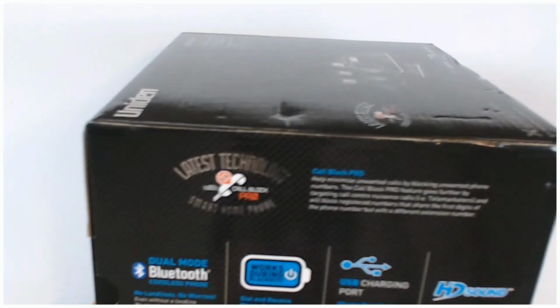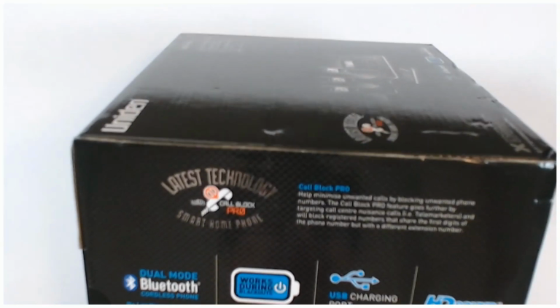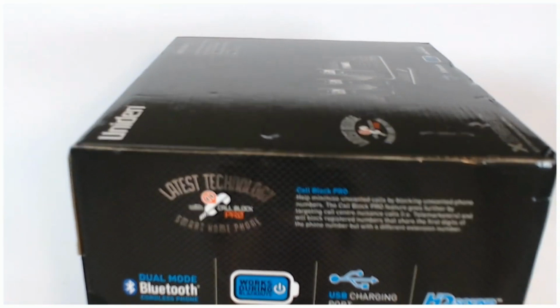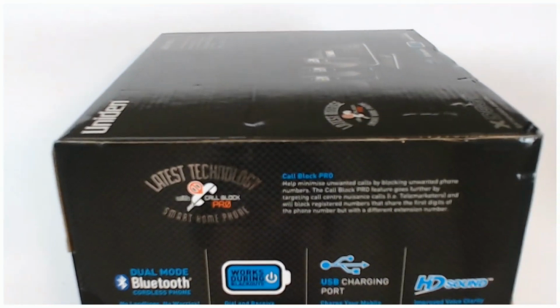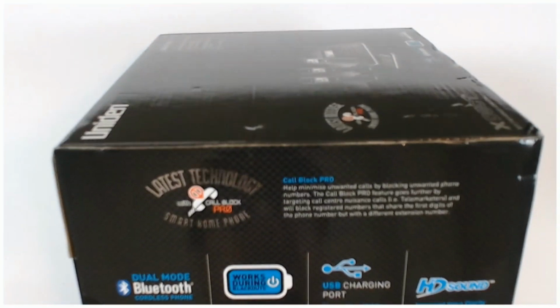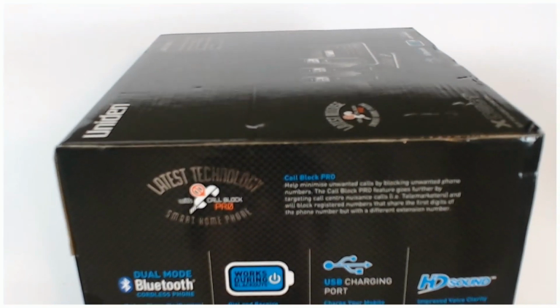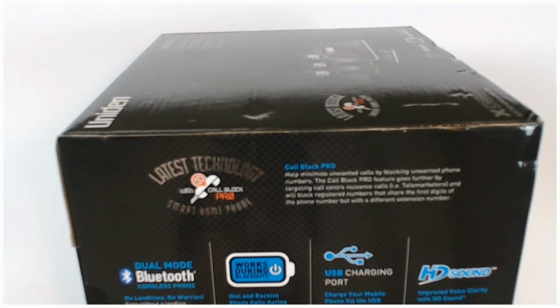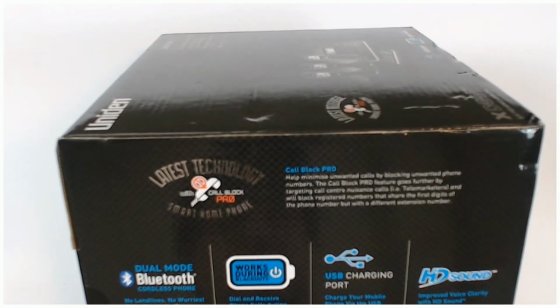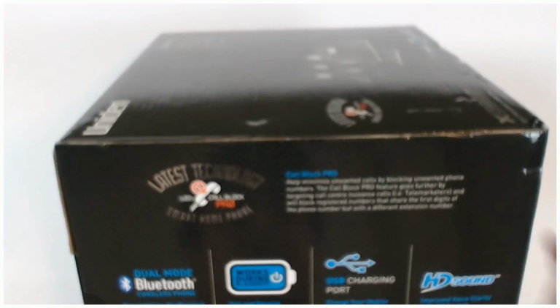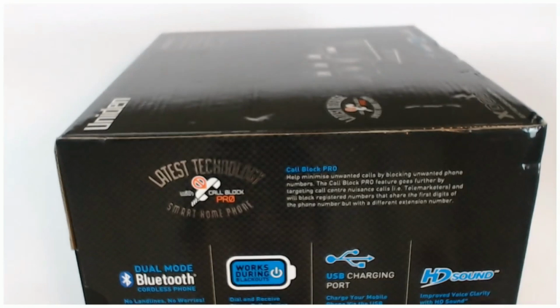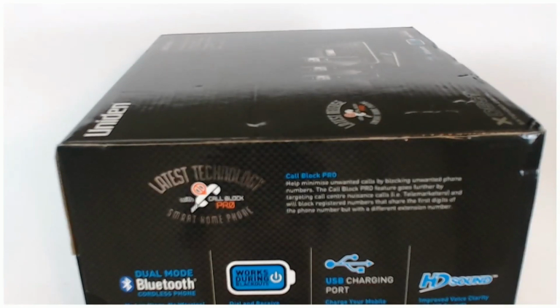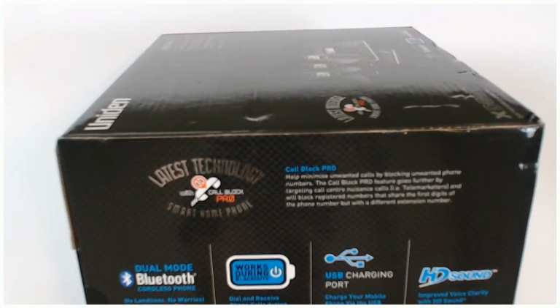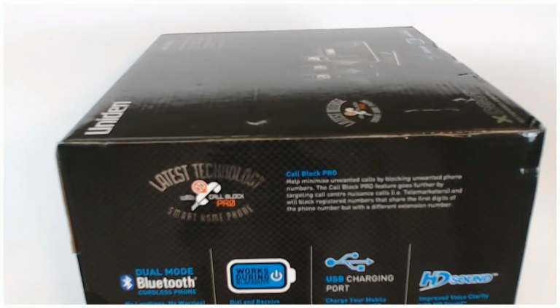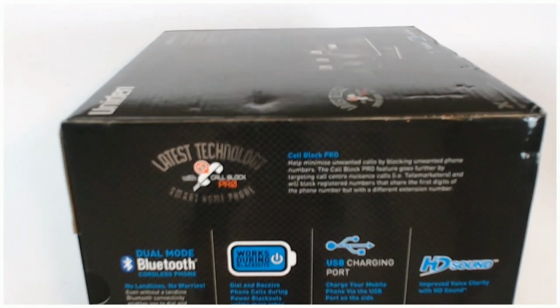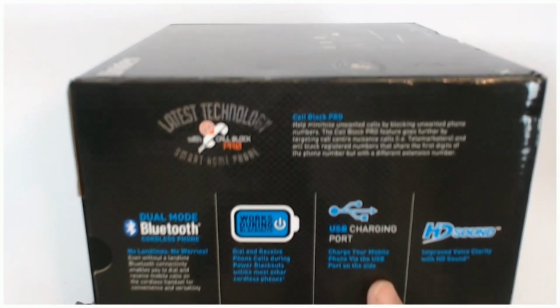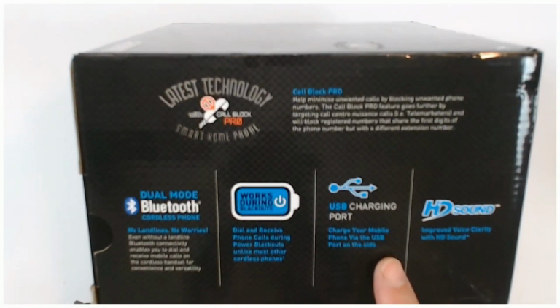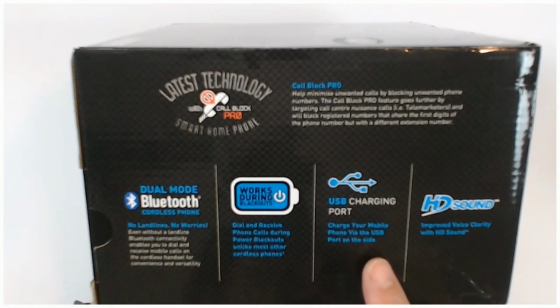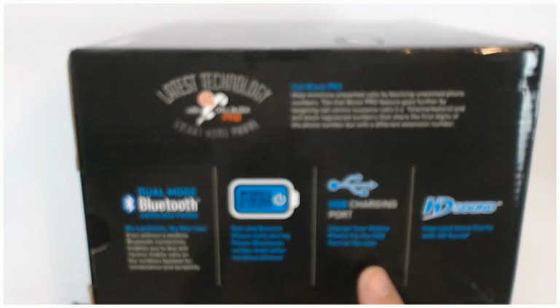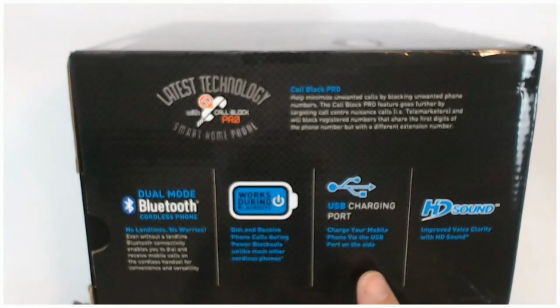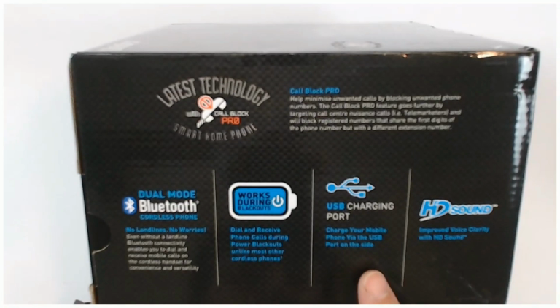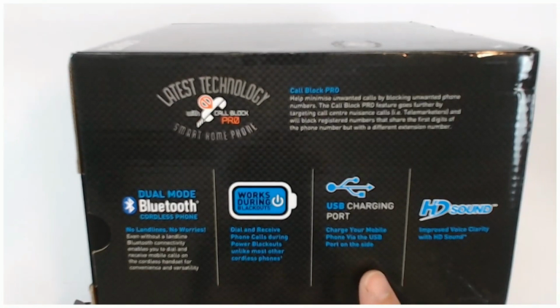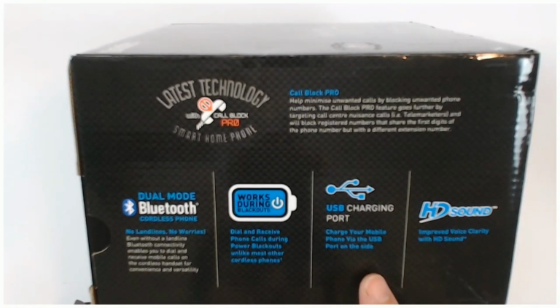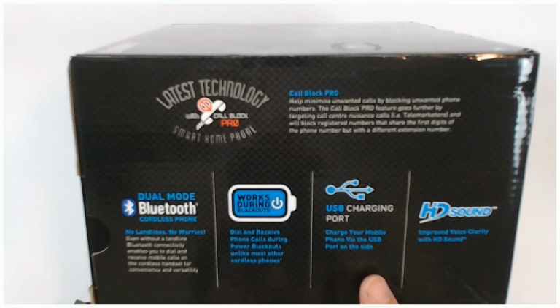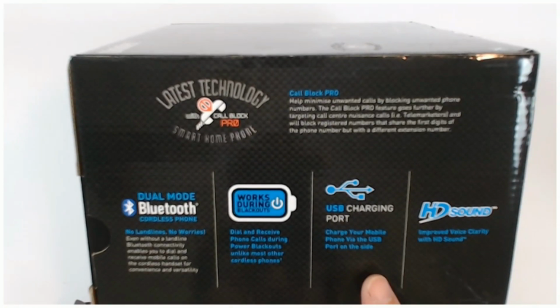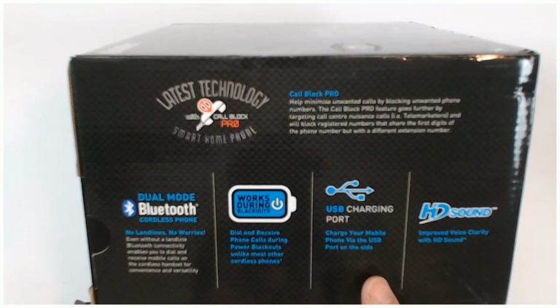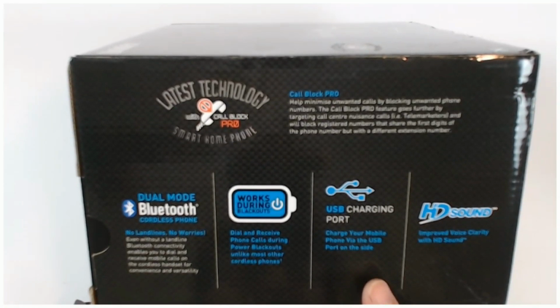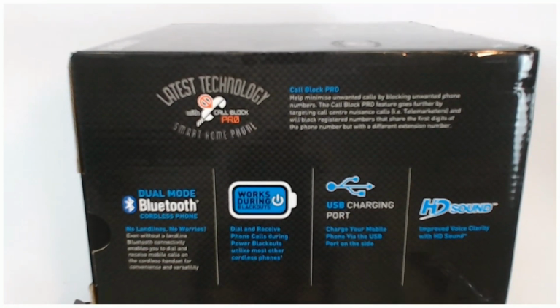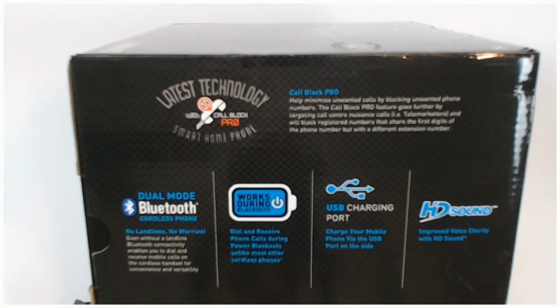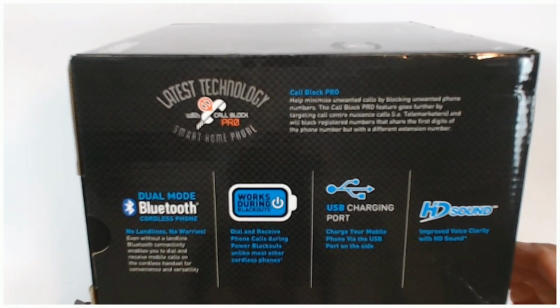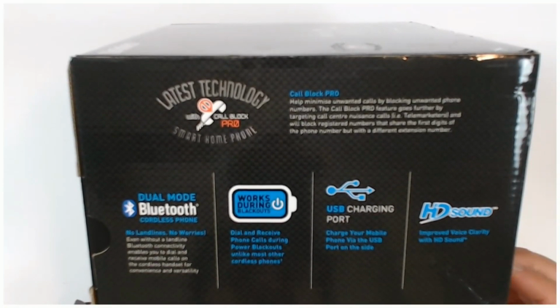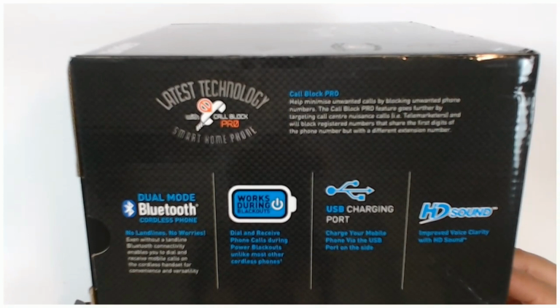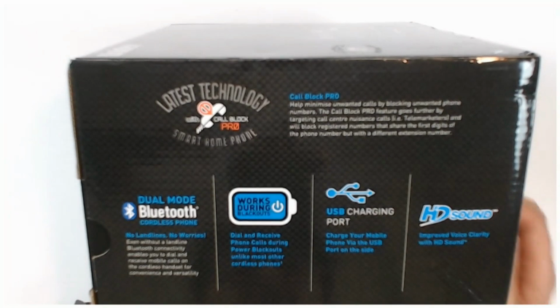It's got a USB charging port there - a USB charging port so you can charge your mobile phone.